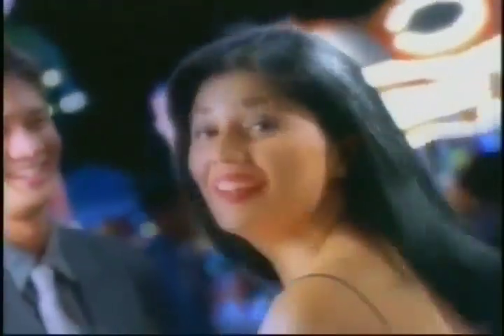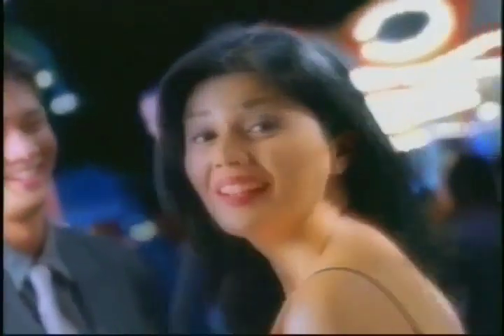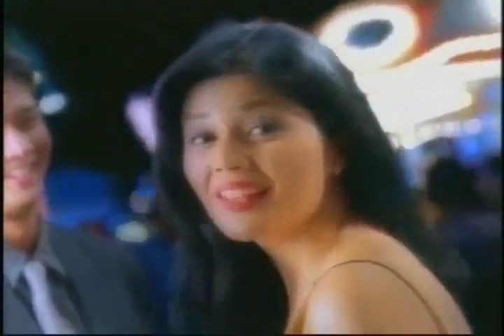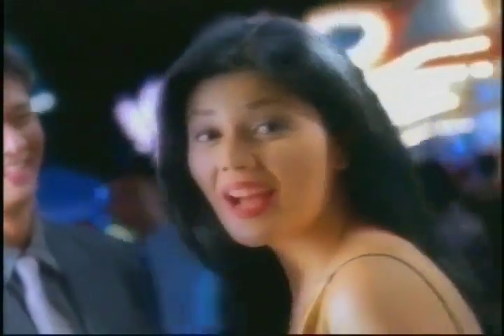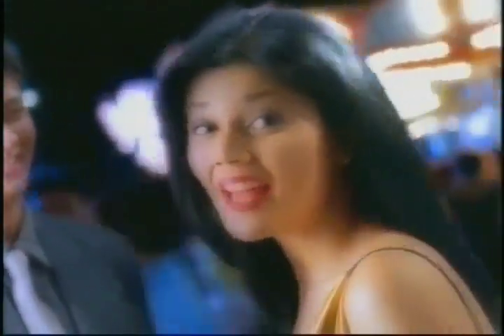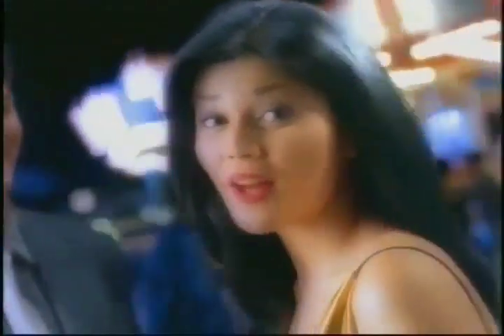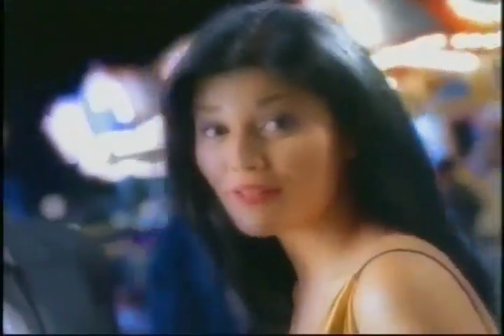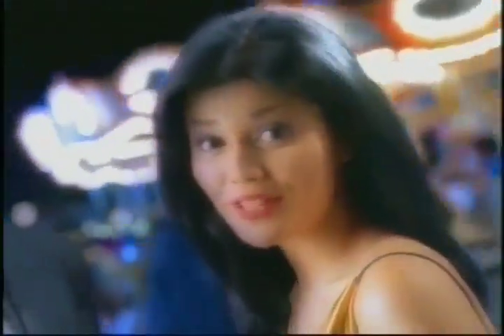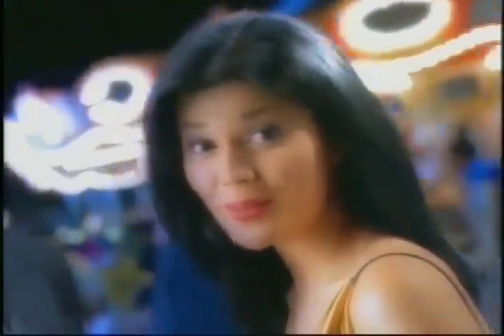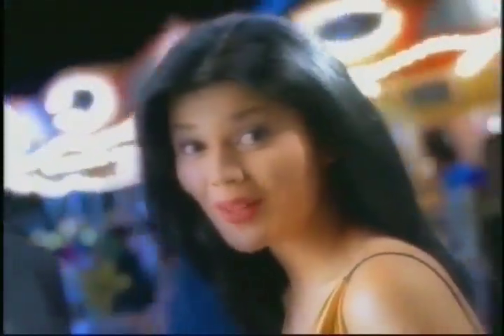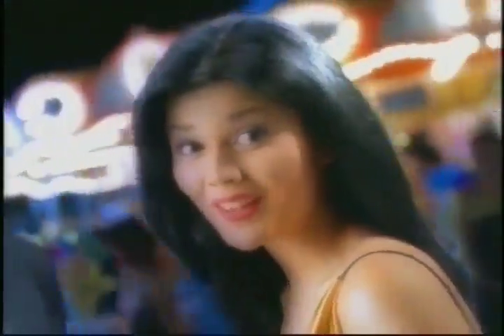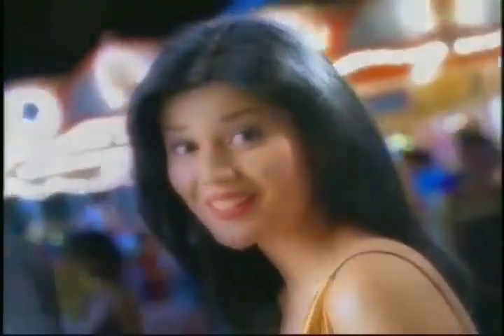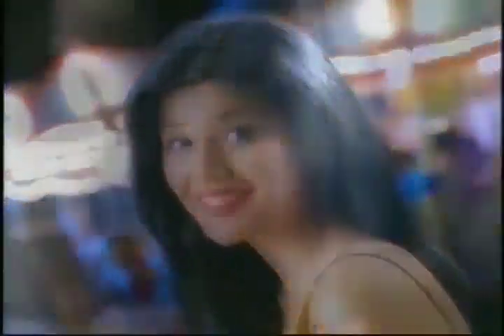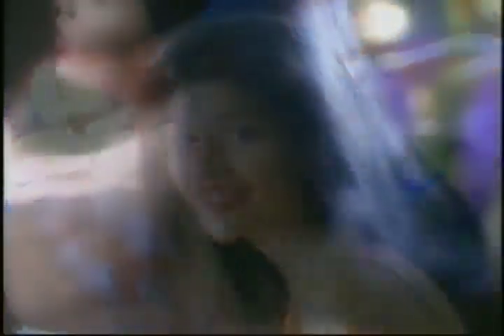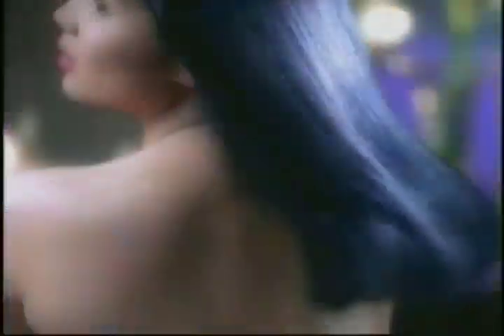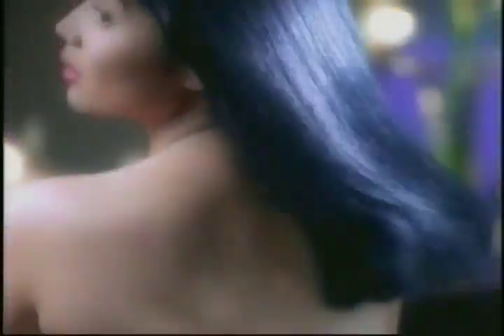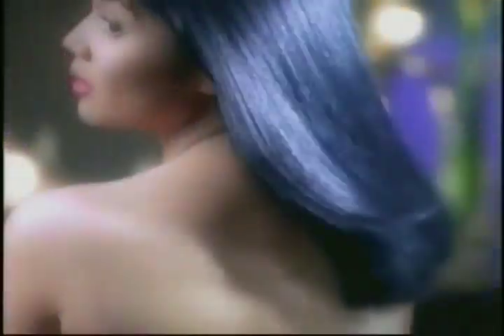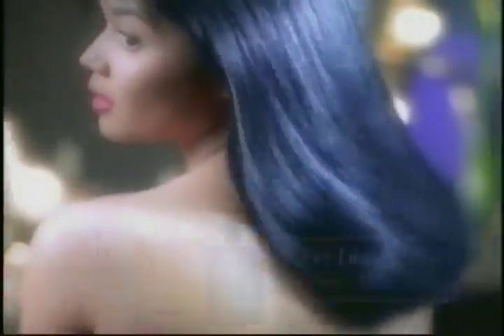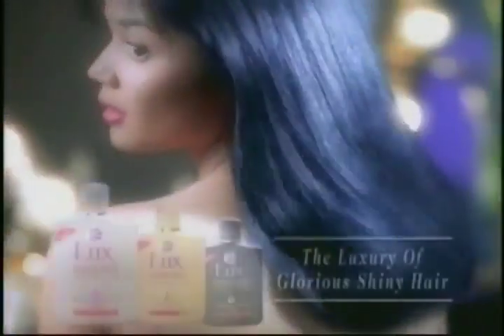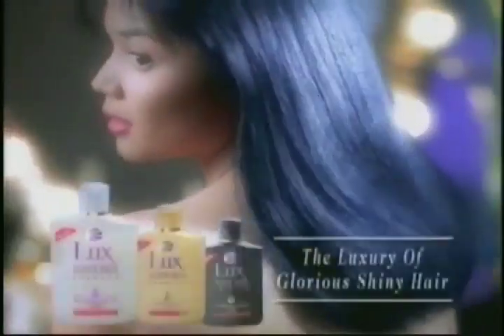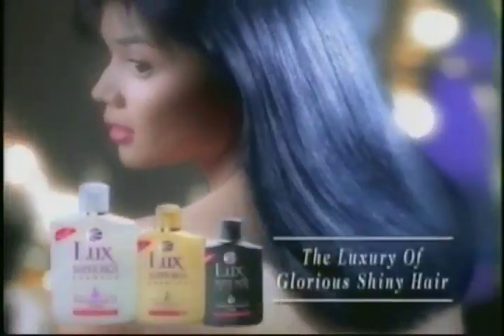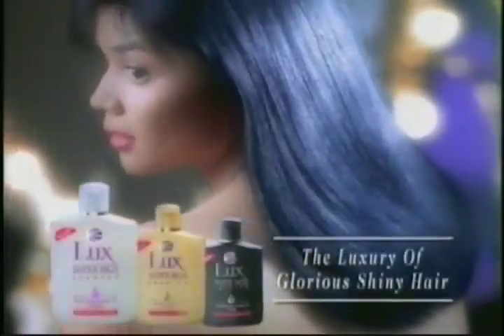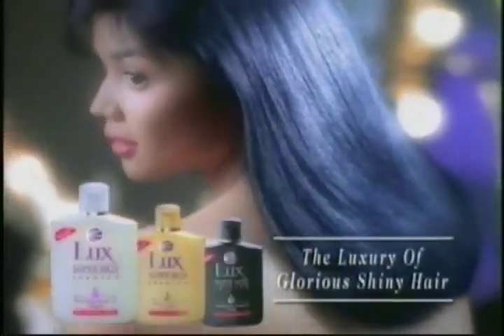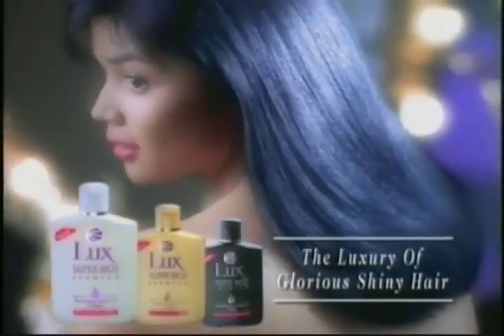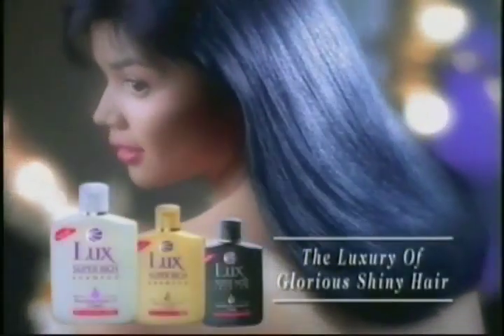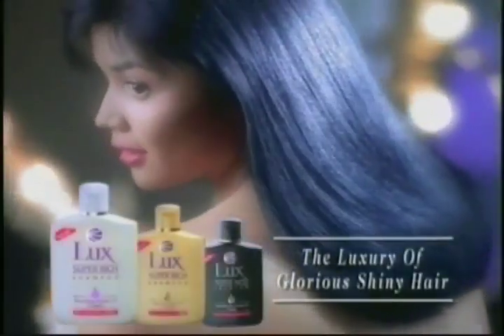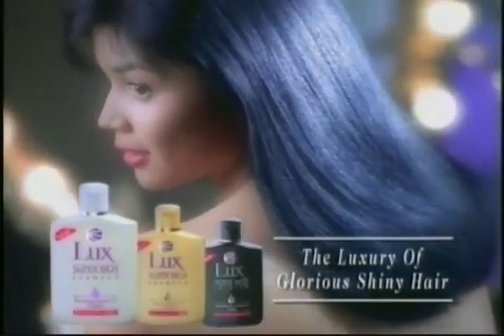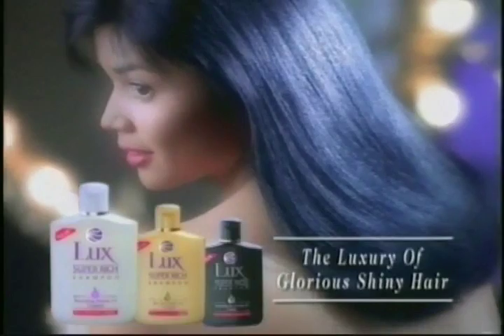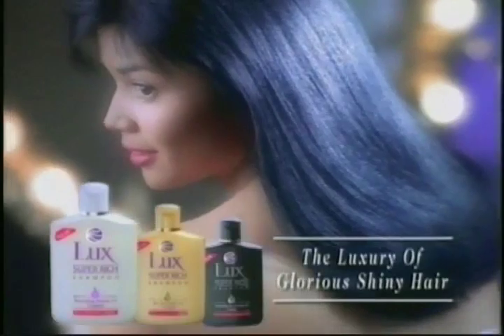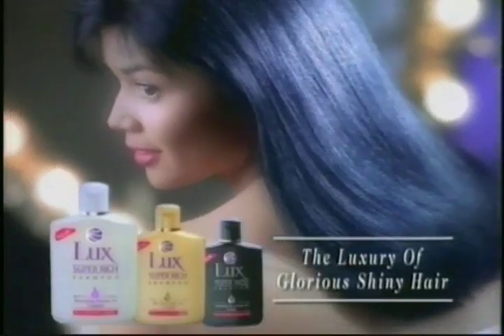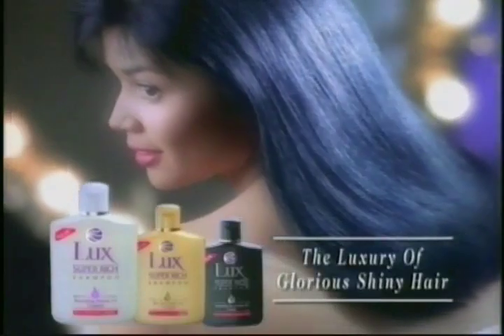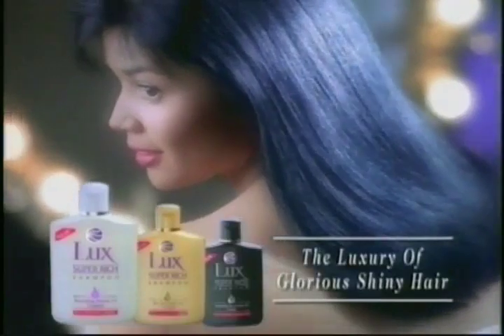I love this new Lux. The luxury of glorious shiny hair.